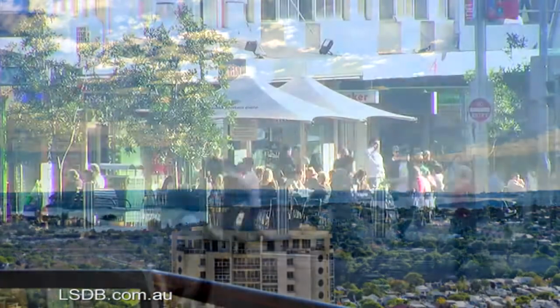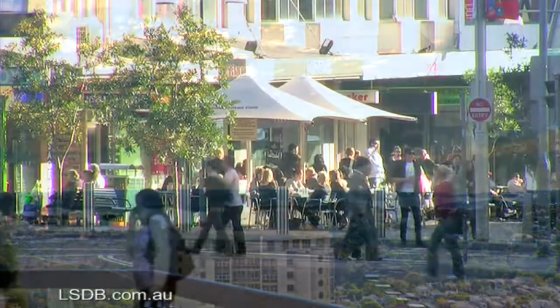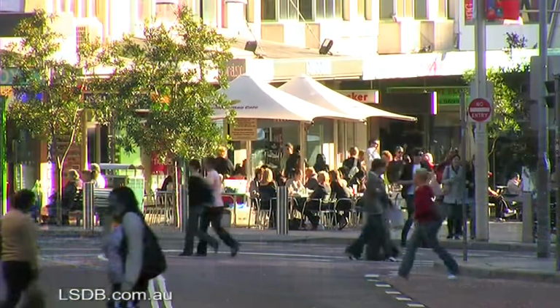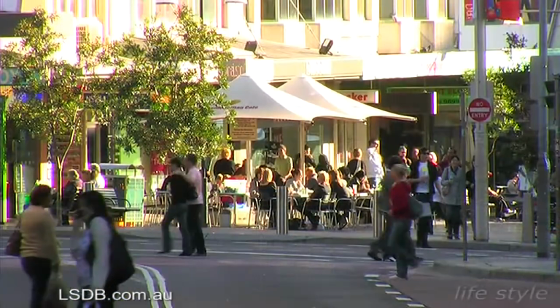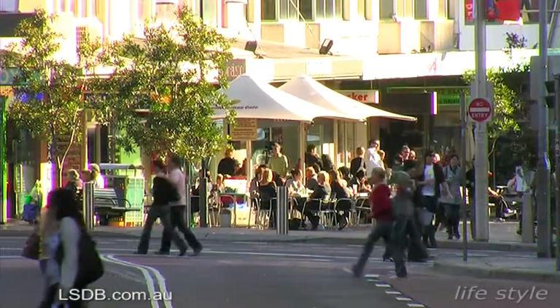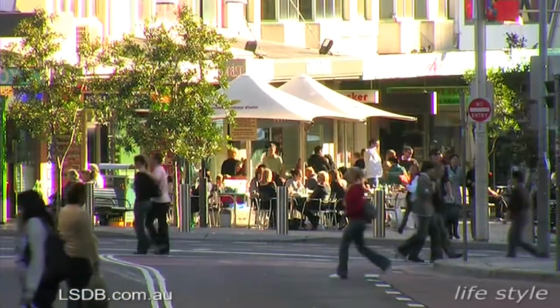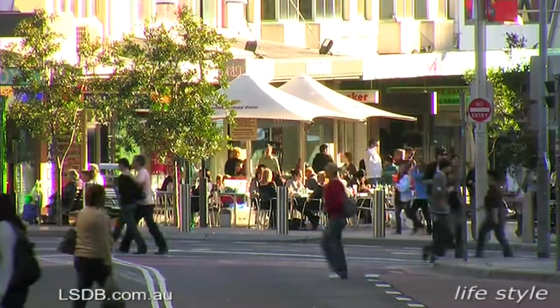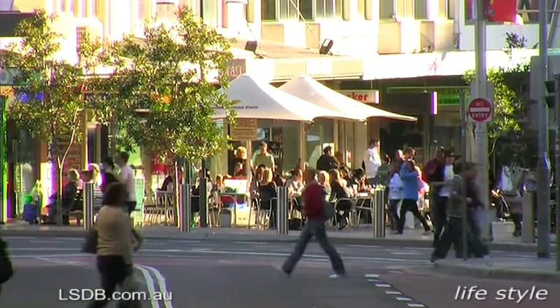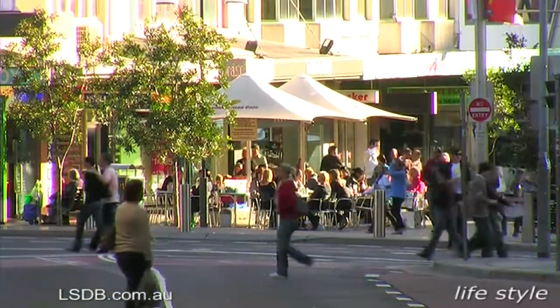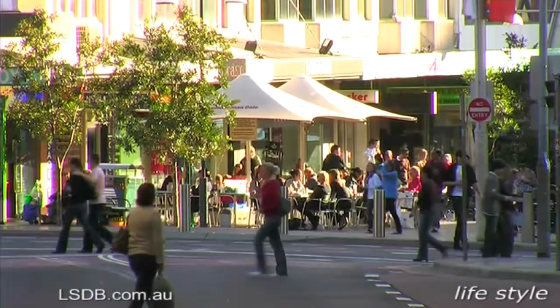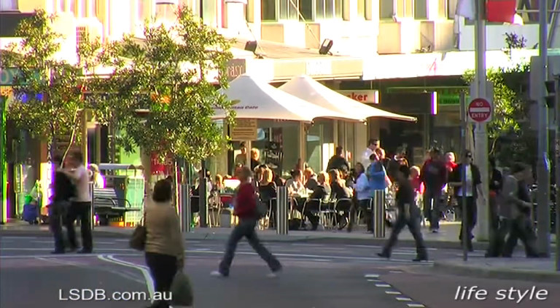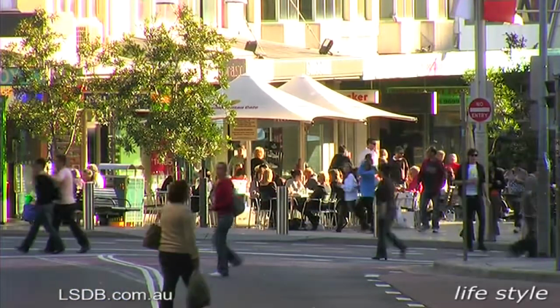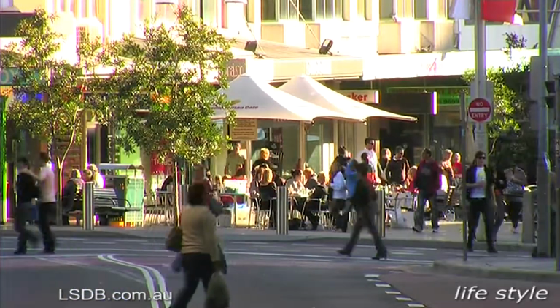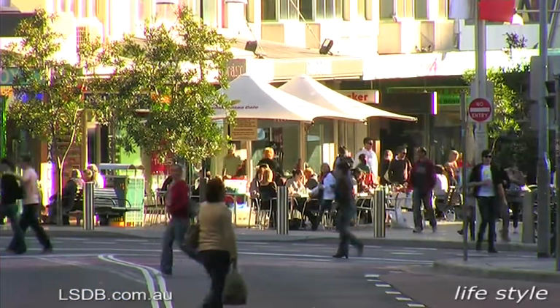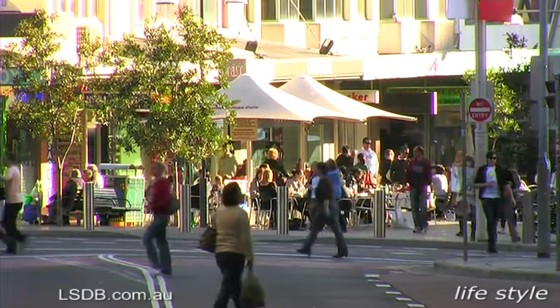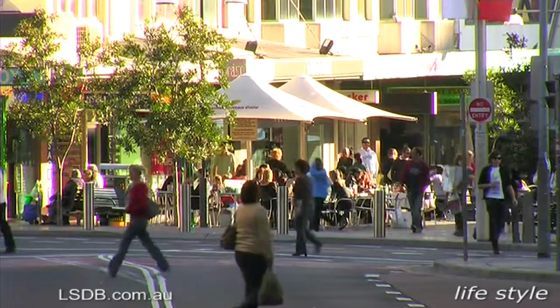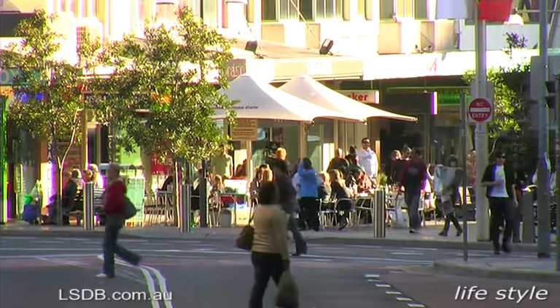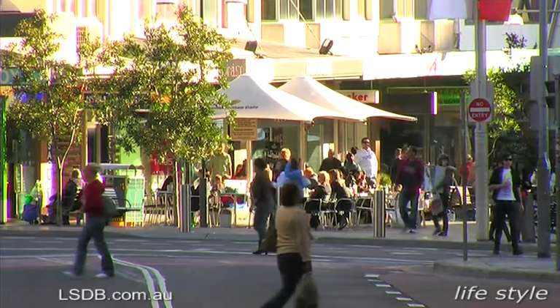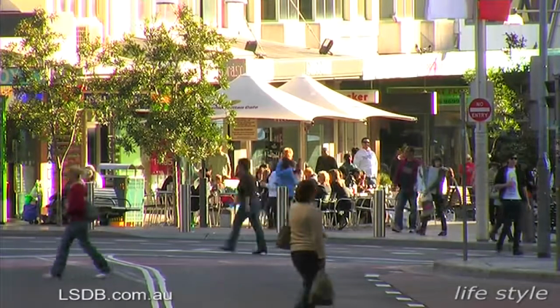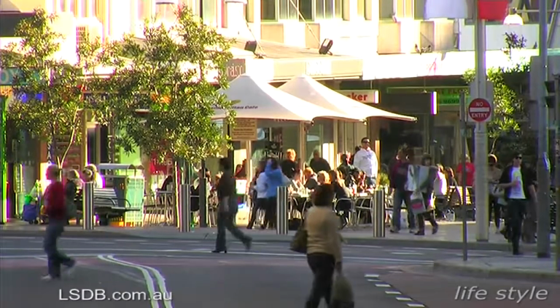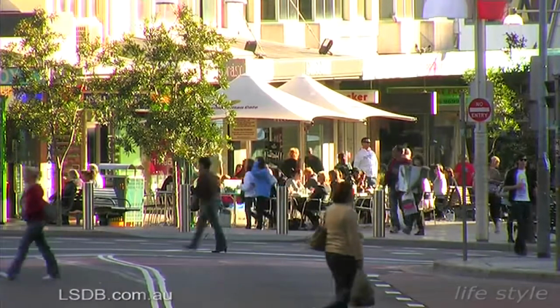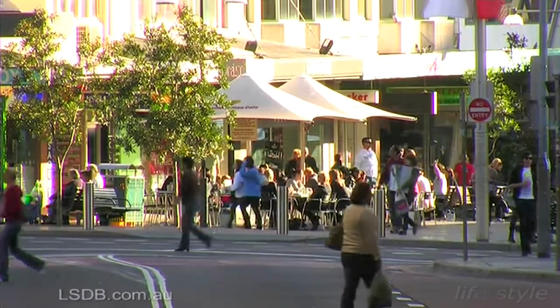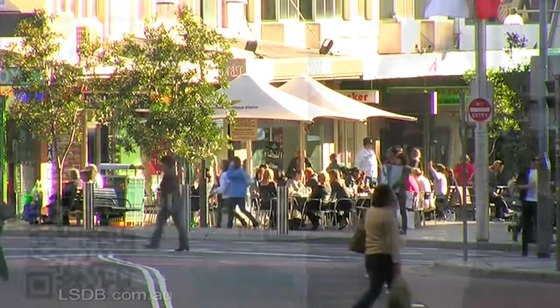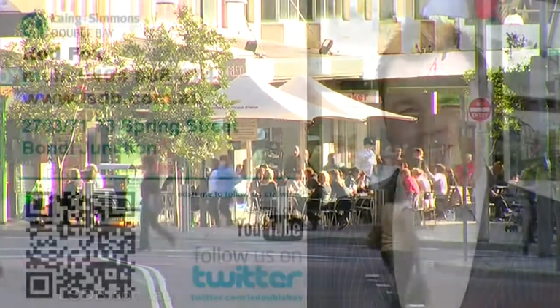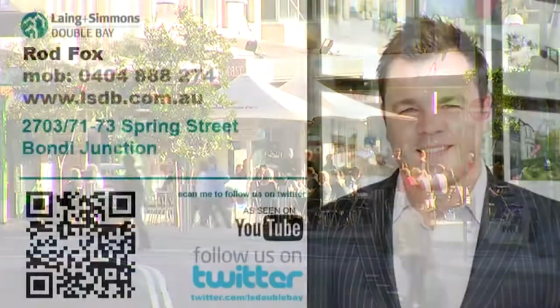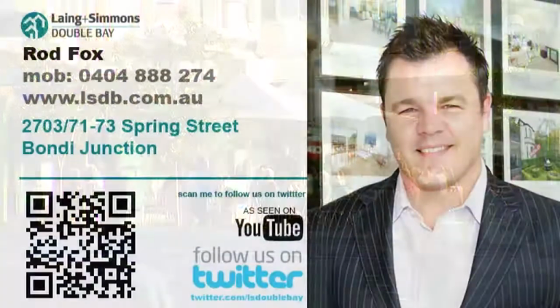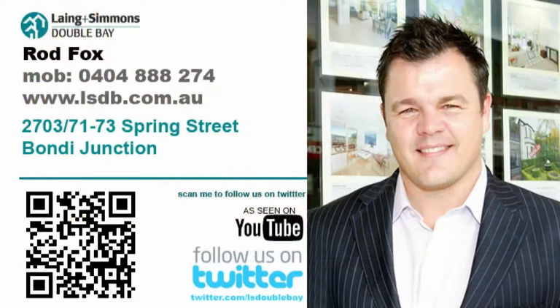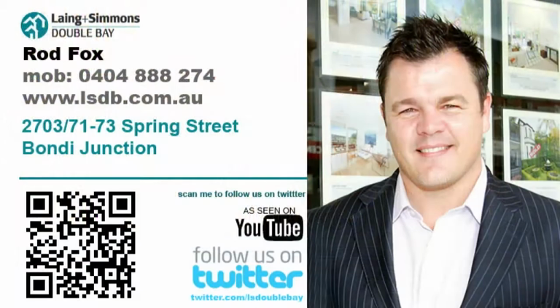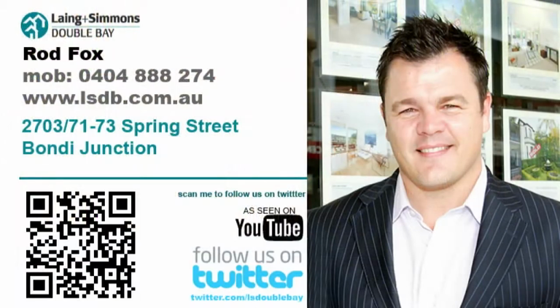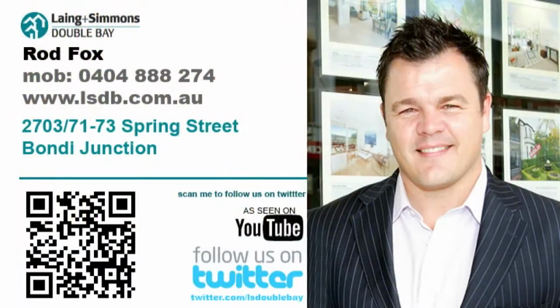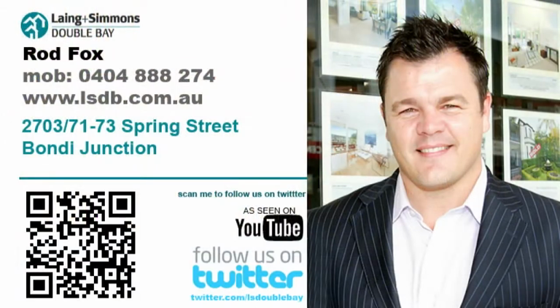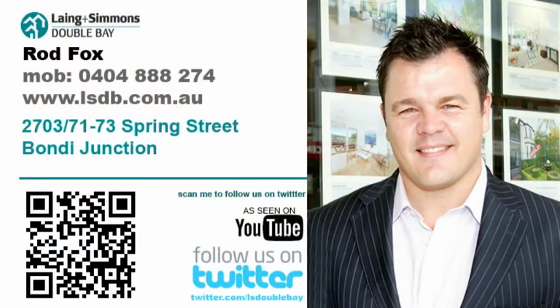Thank you for joining me. I'm Rod Fox from Lang and Simmons Double Bay and I look forward to seeing you at one of our inspections.